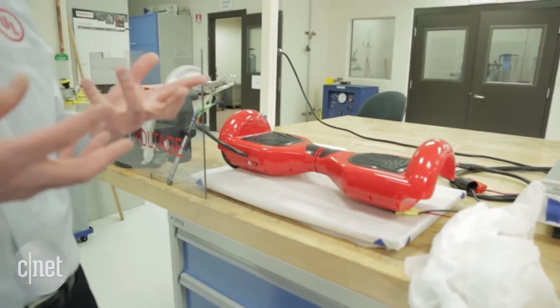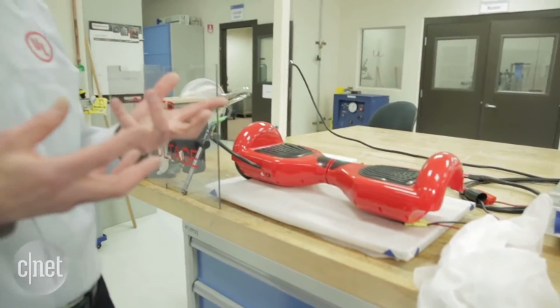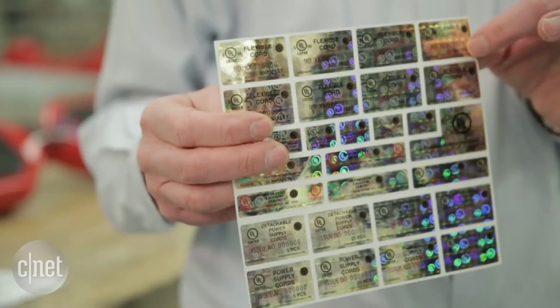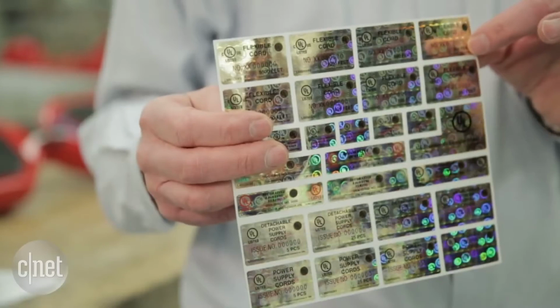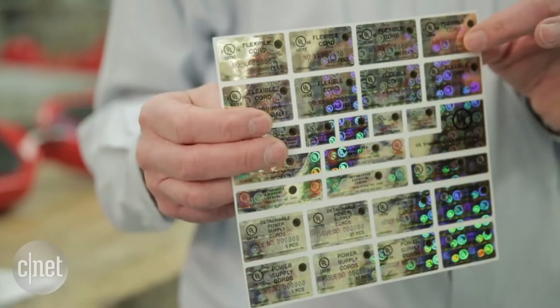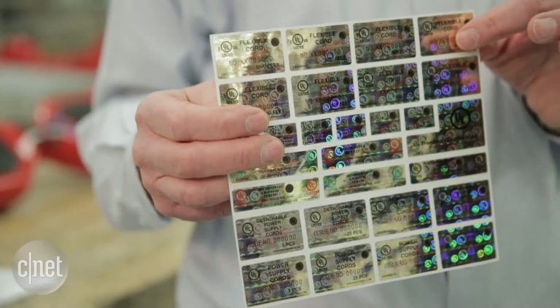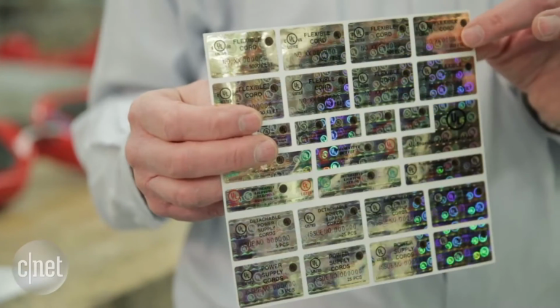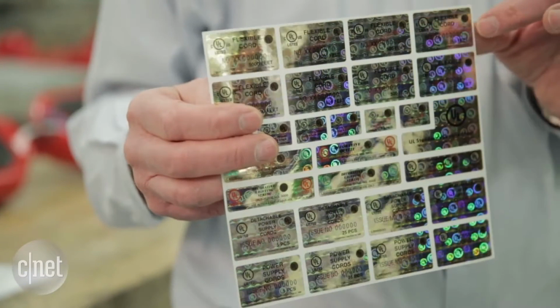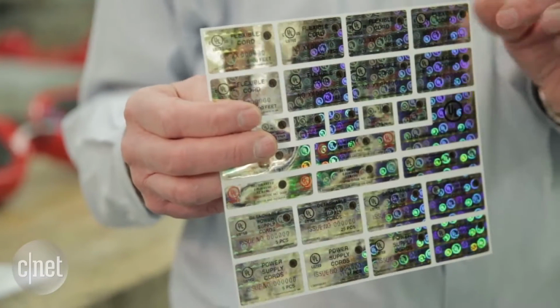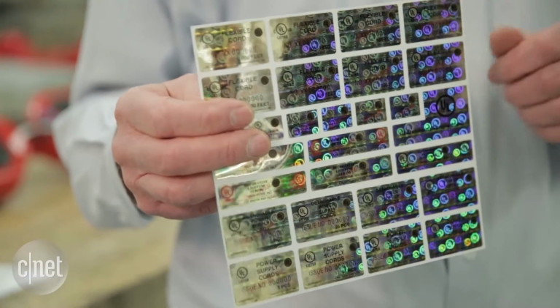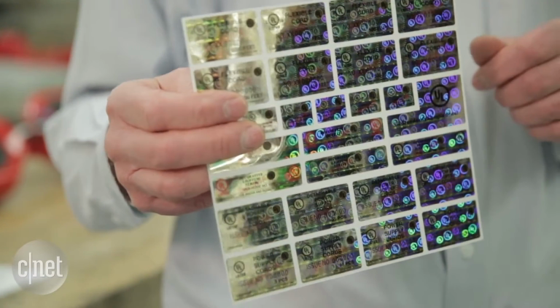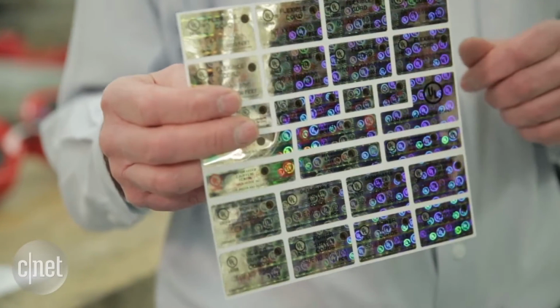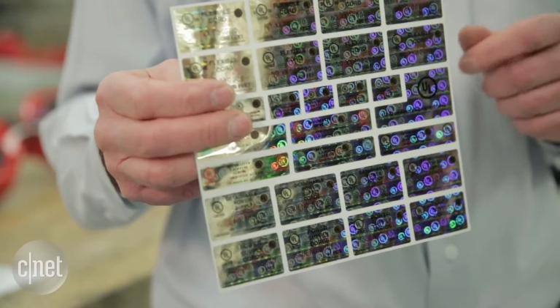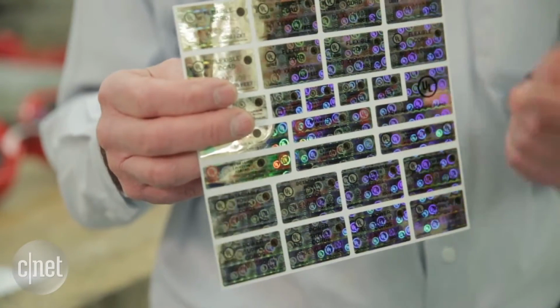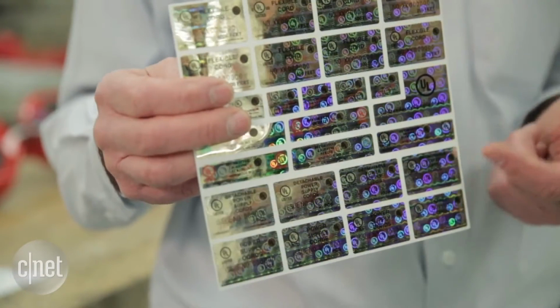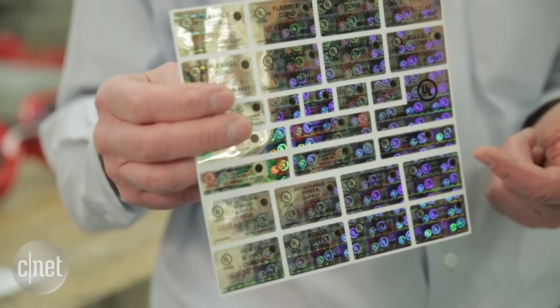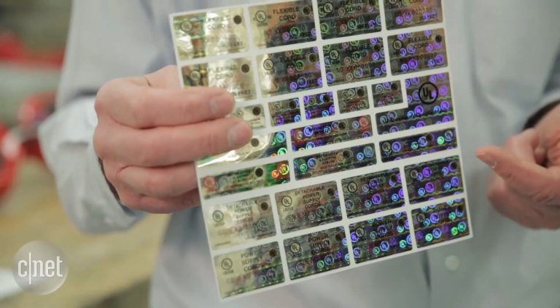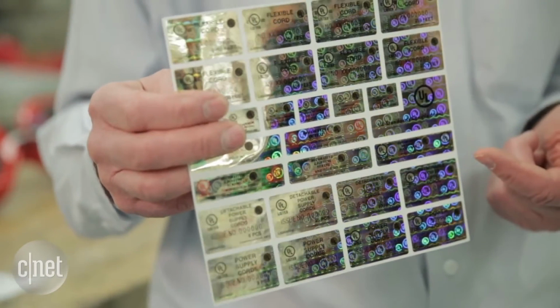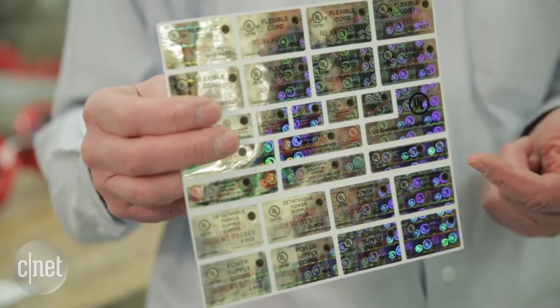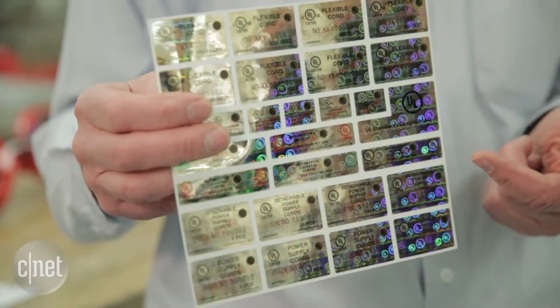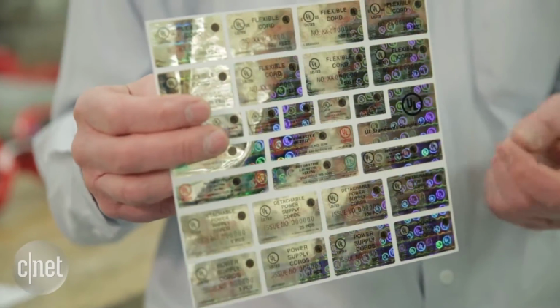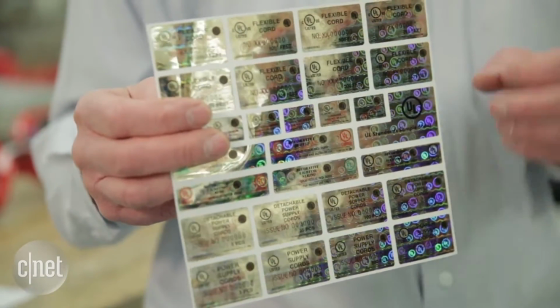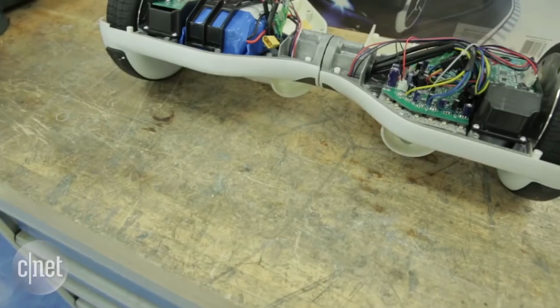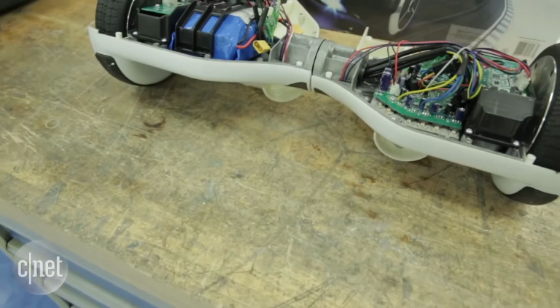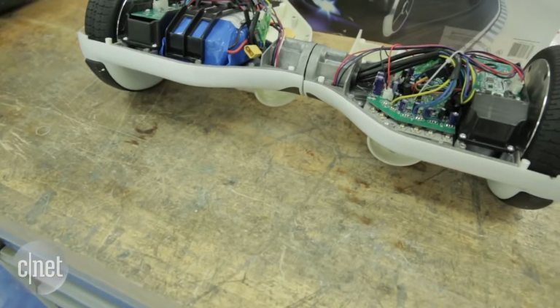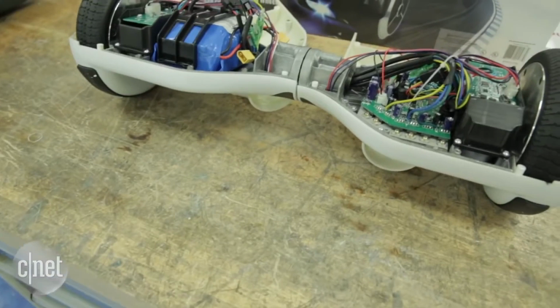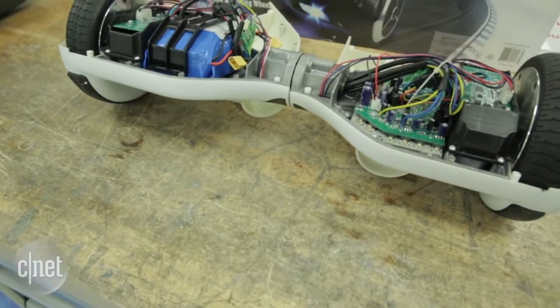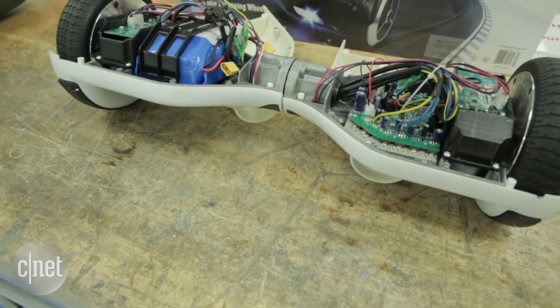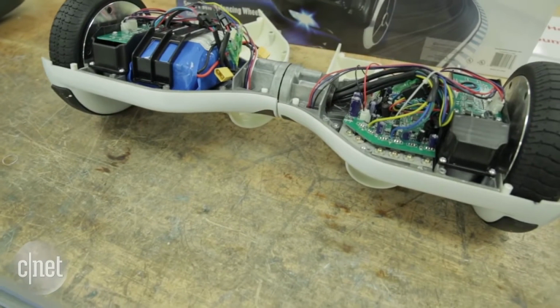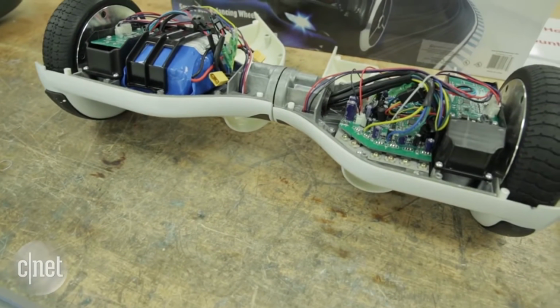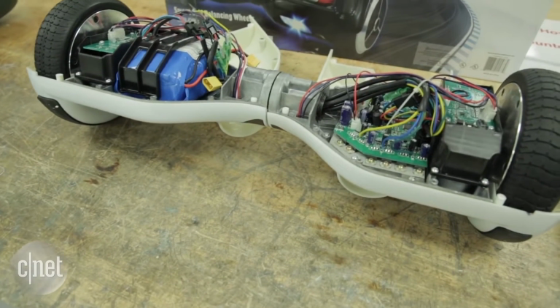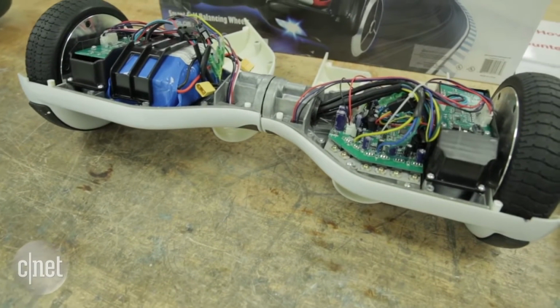So when you see the UL seal of approval on your hoverboard's box, then you know that it meets UL's safety standards.